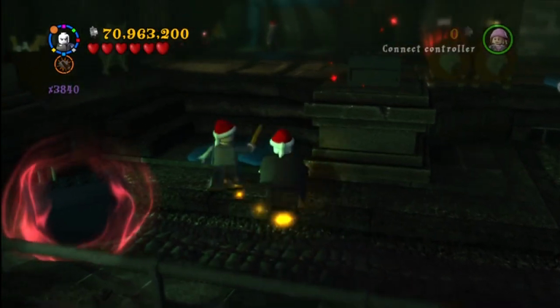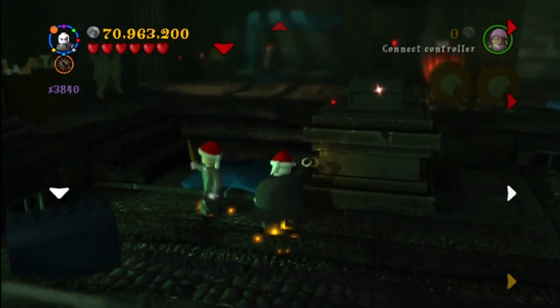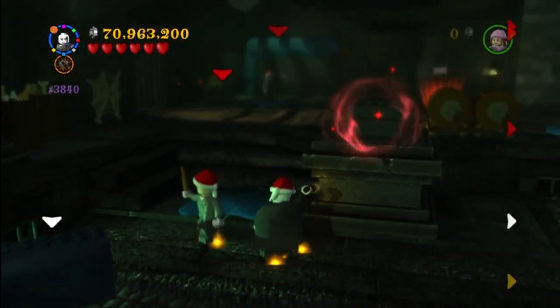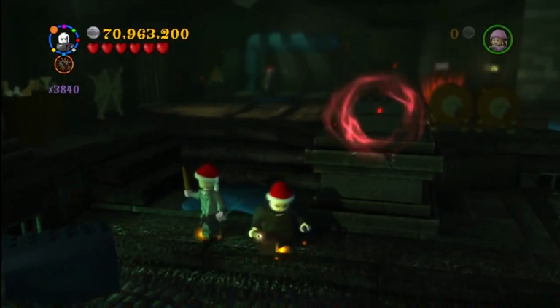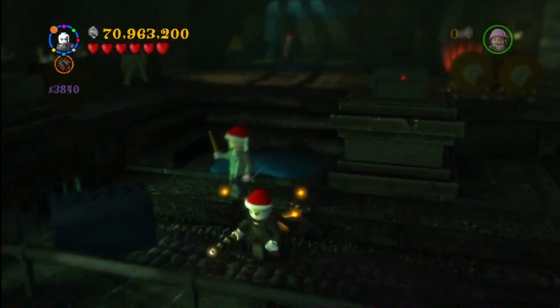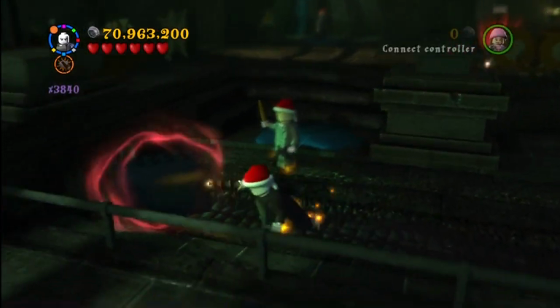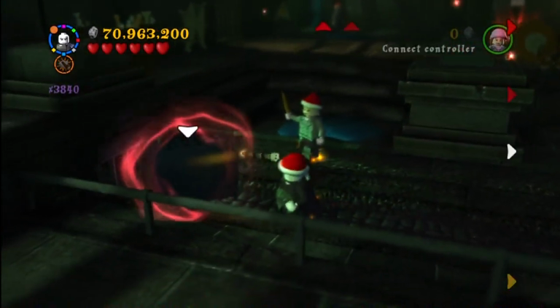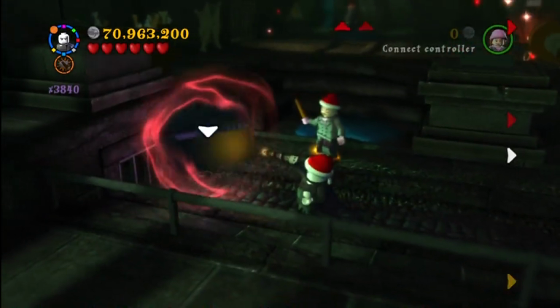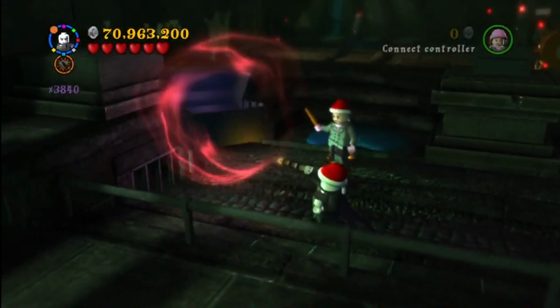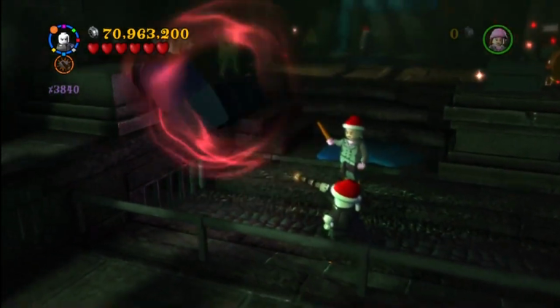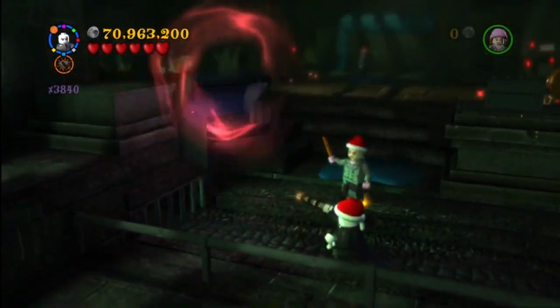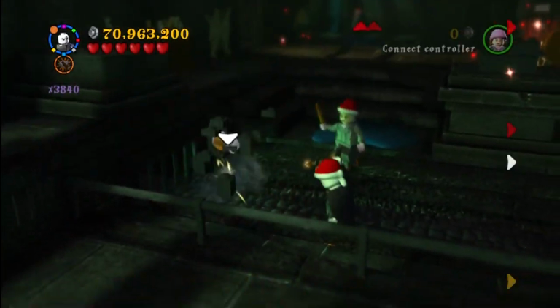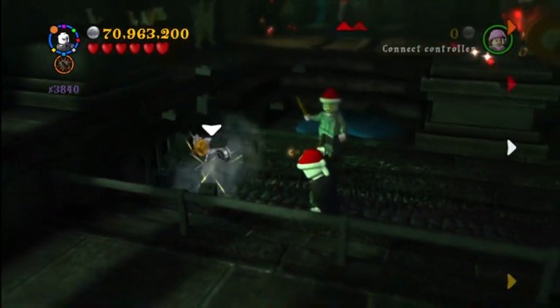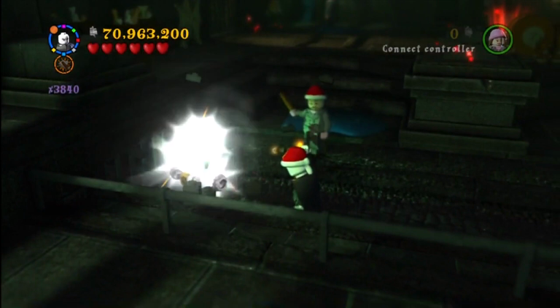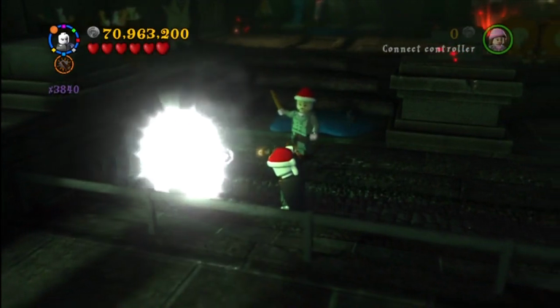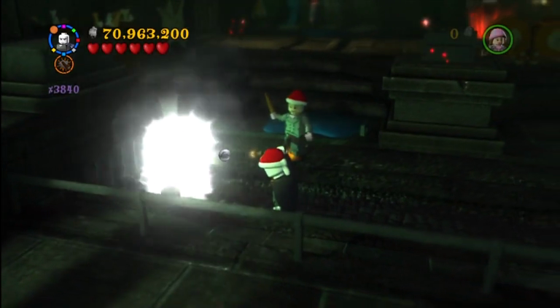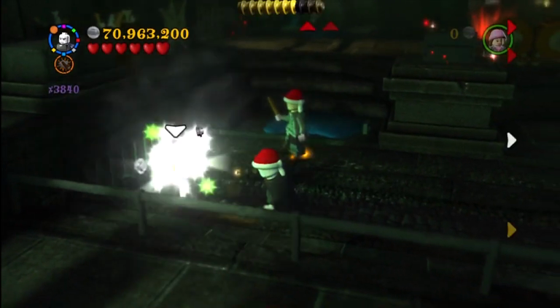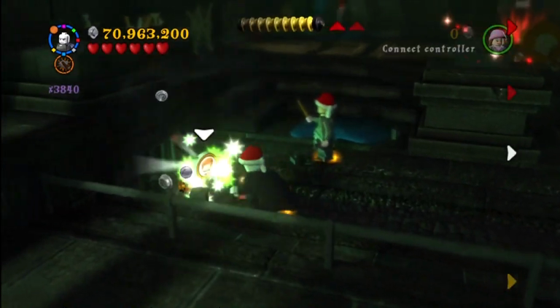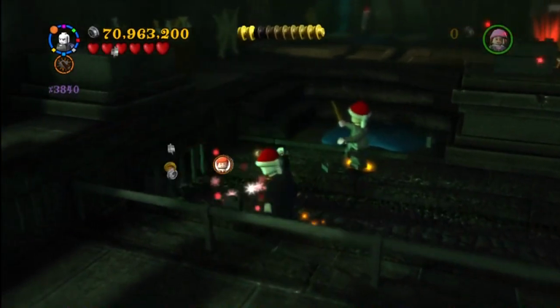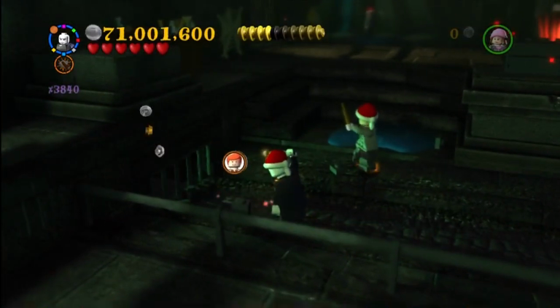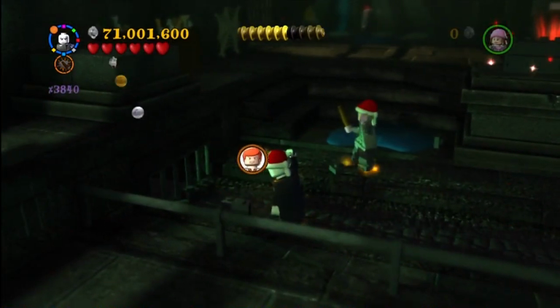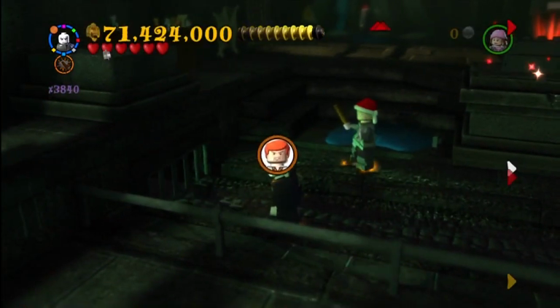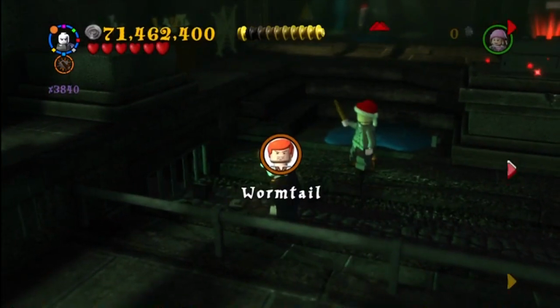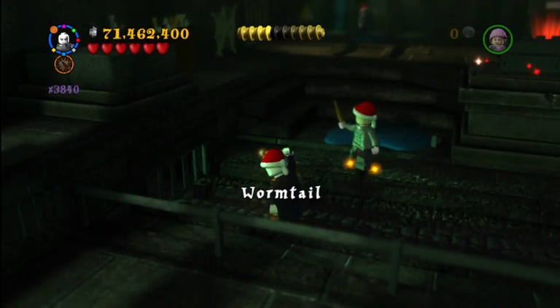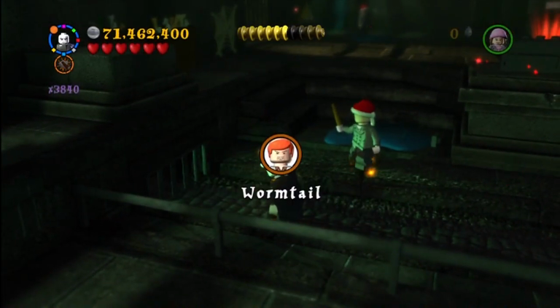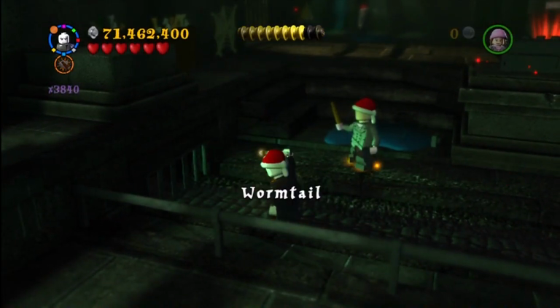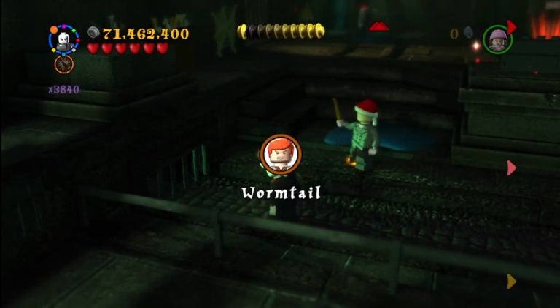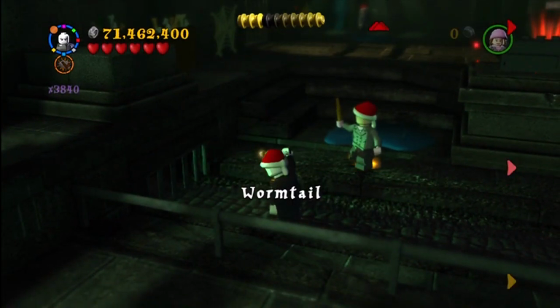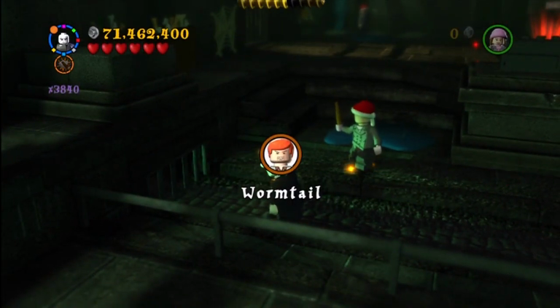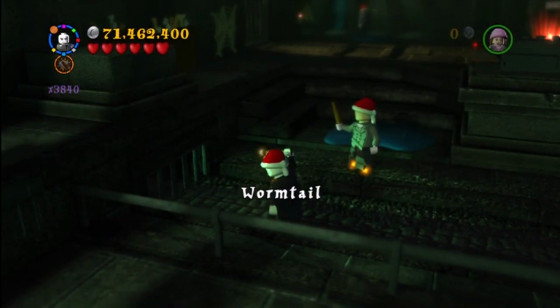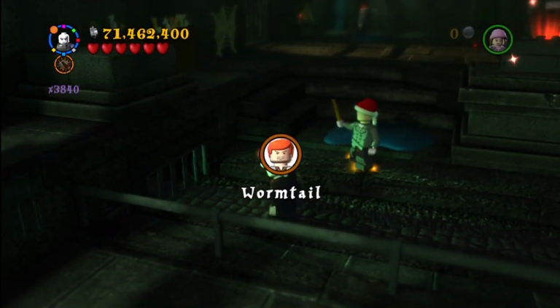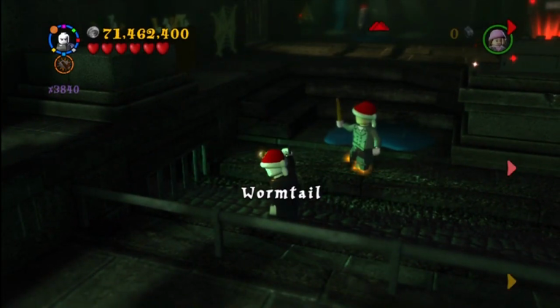We are now back in the Dobby mission — the very start. We're down in the dungeon. You just have to use dark magic on that chest, and you get Wormtail.